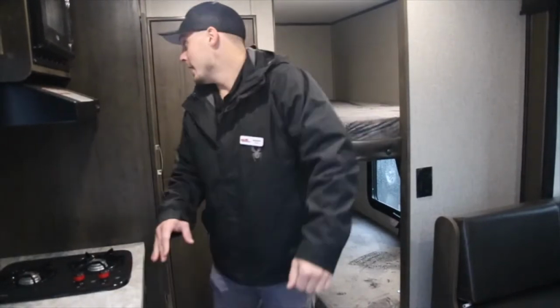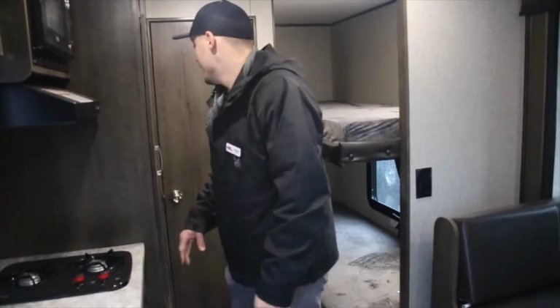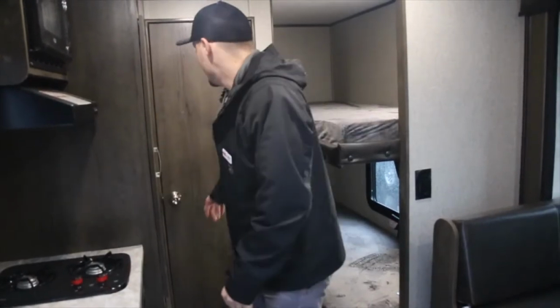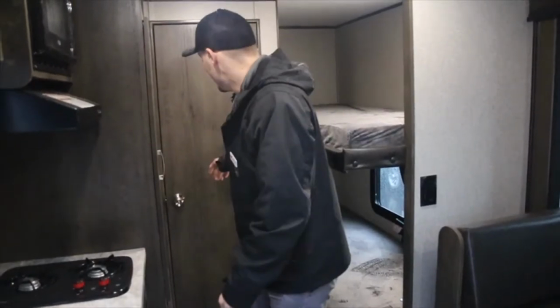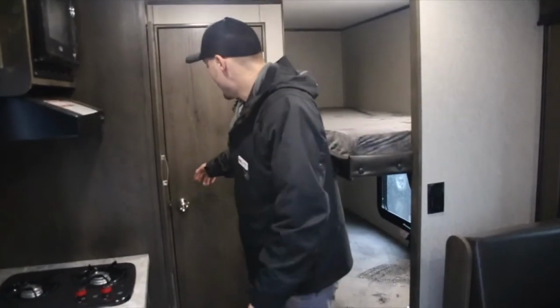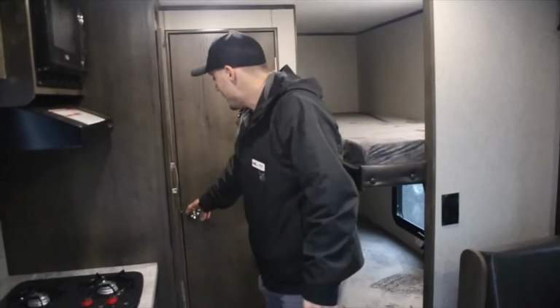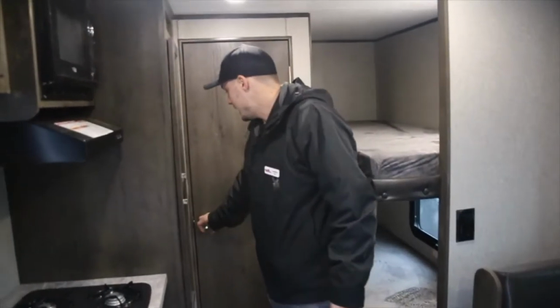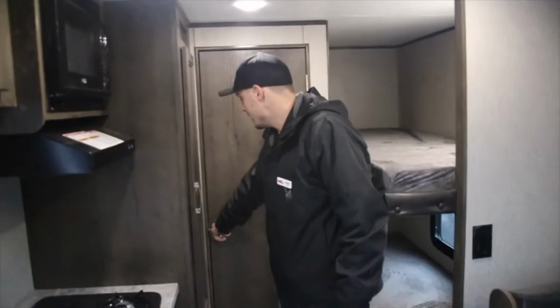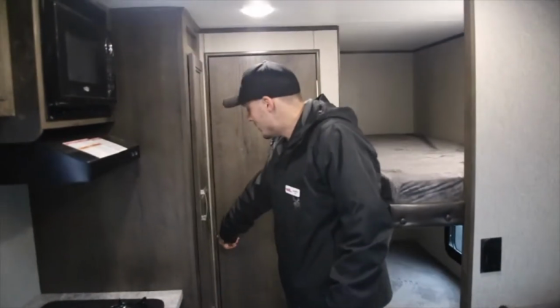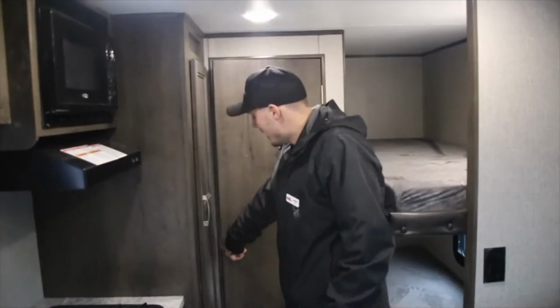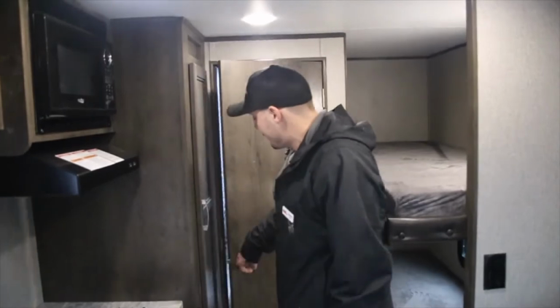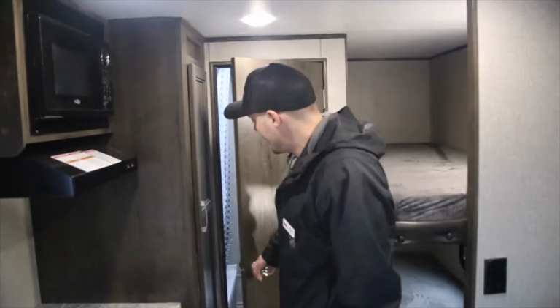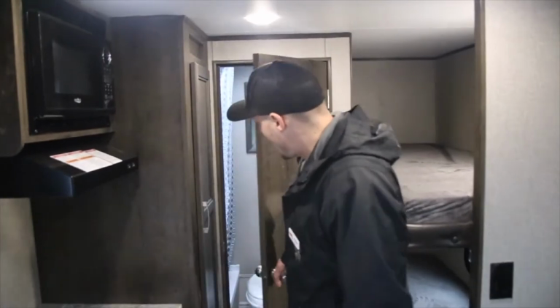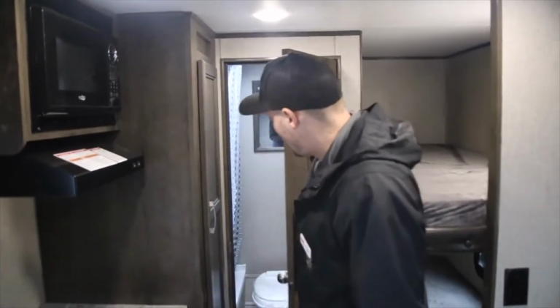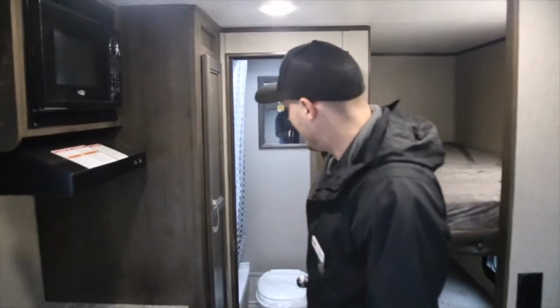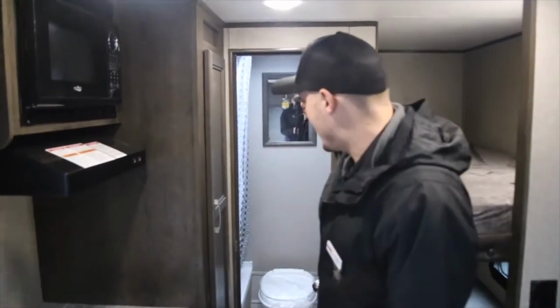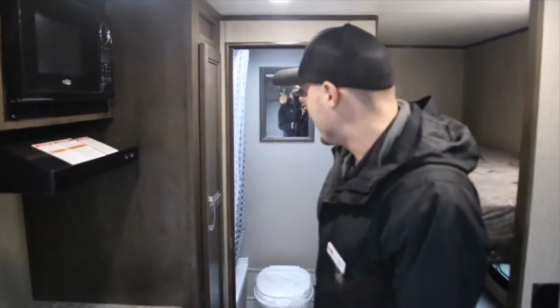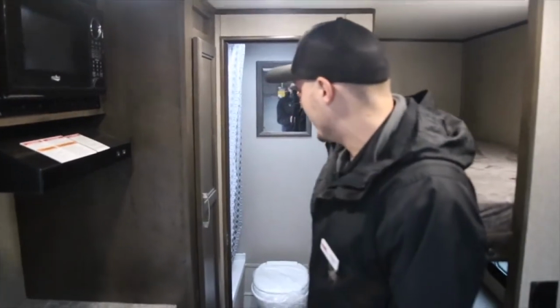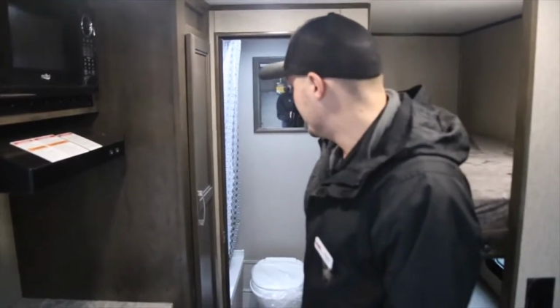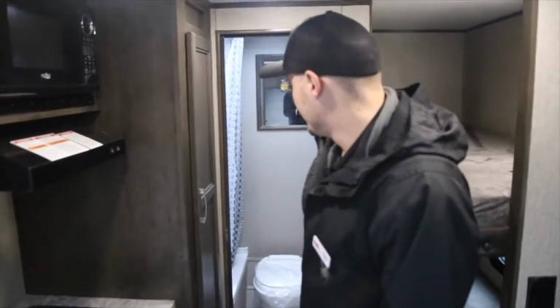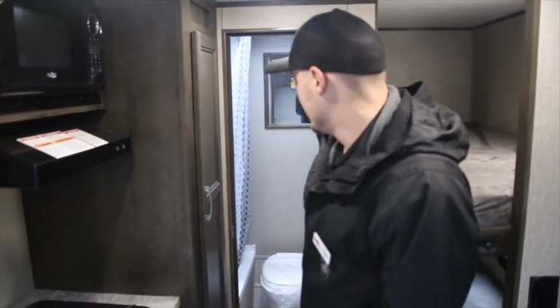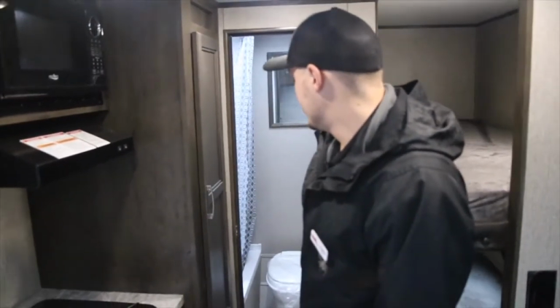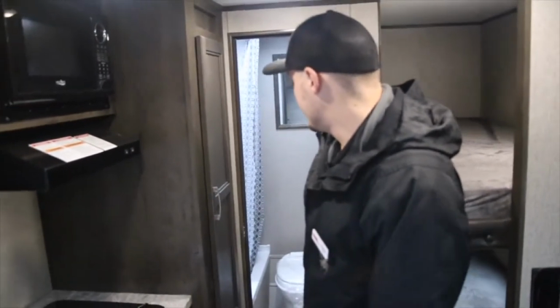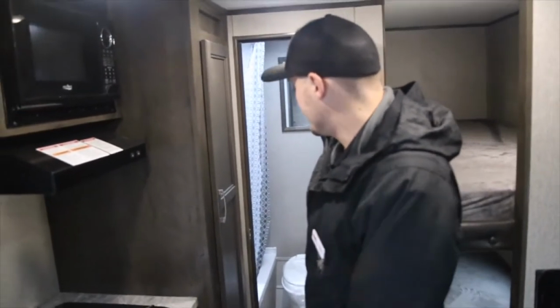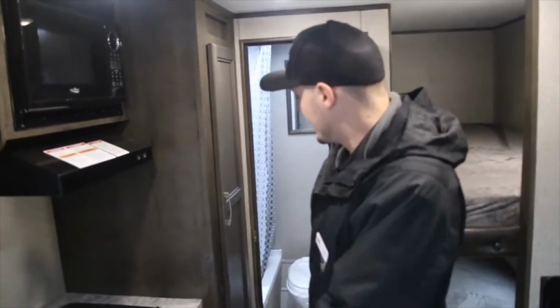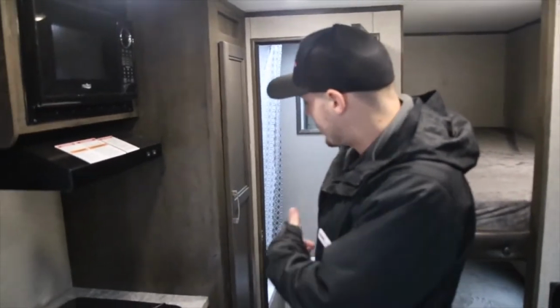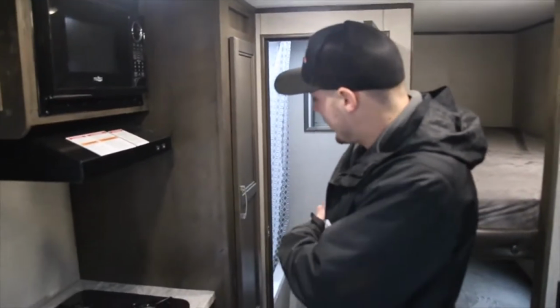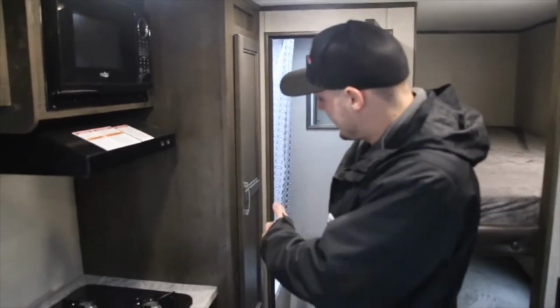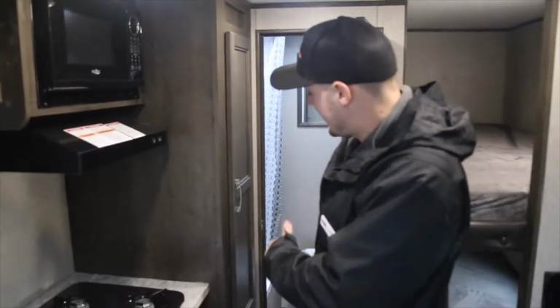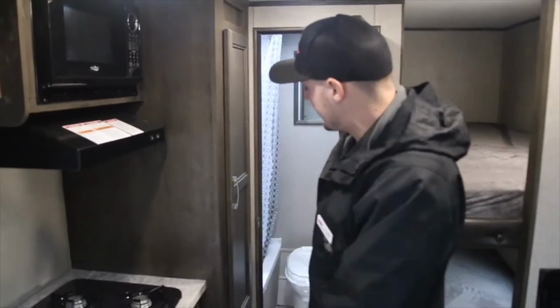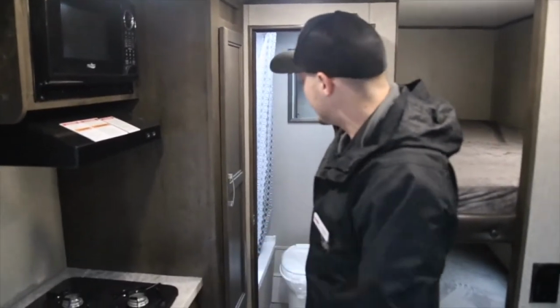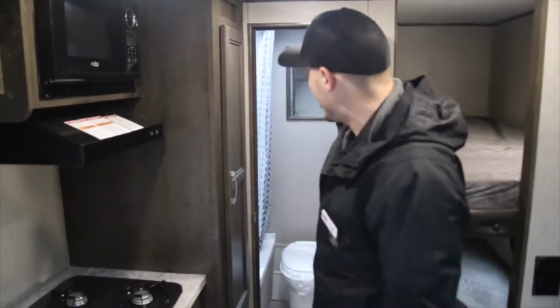Right back here you have our bathroom — standard toilet, standard shower.